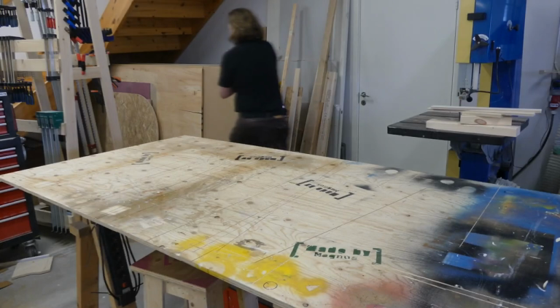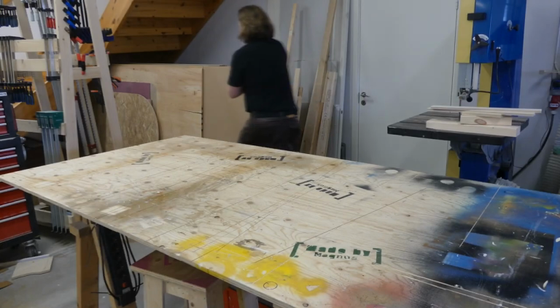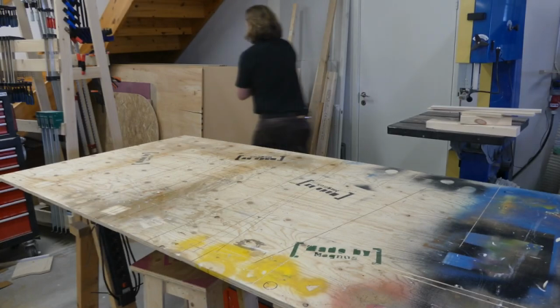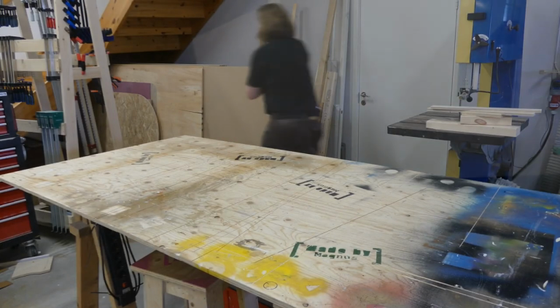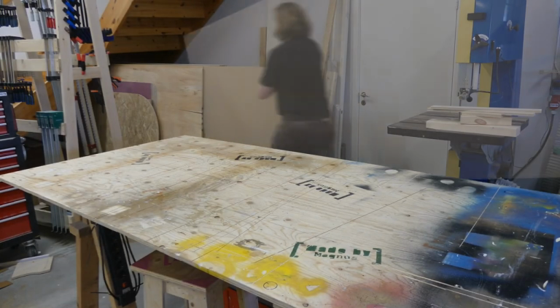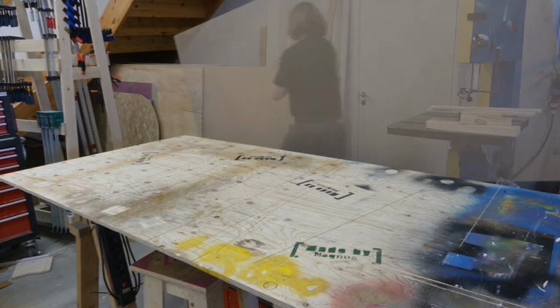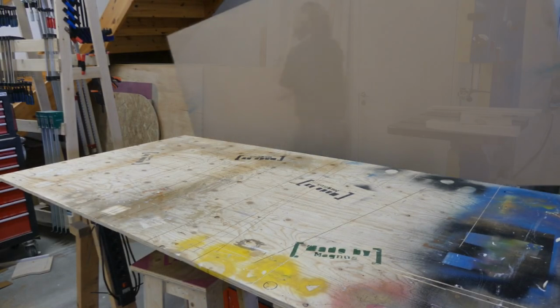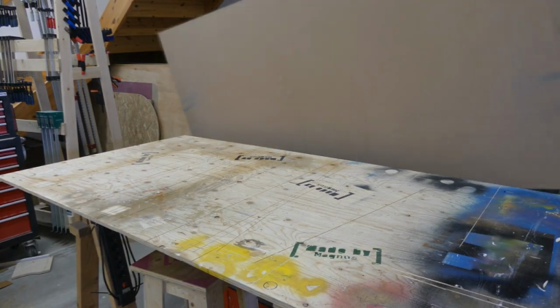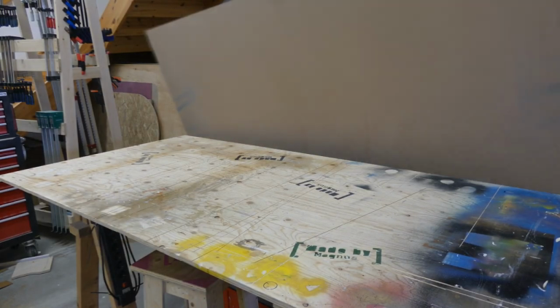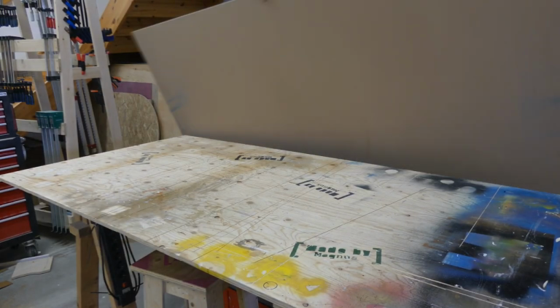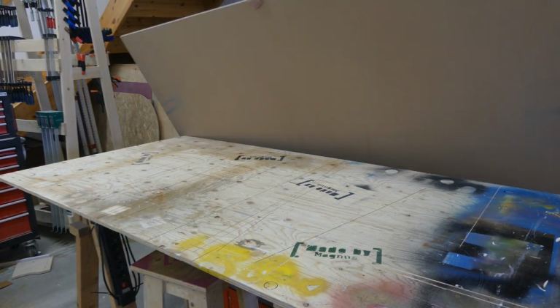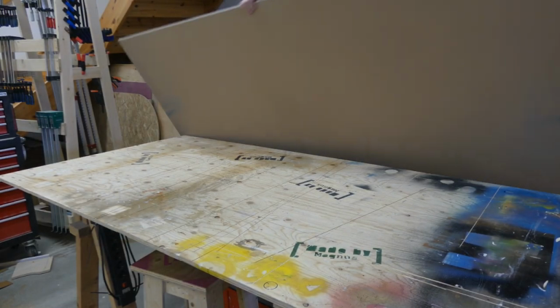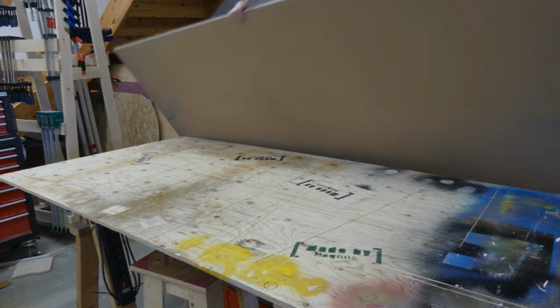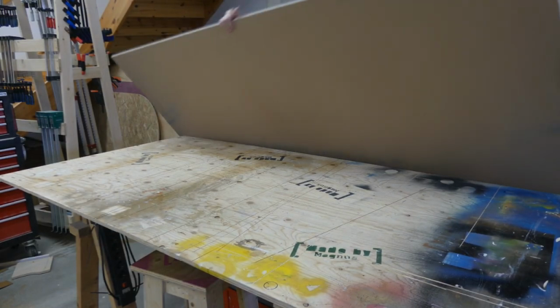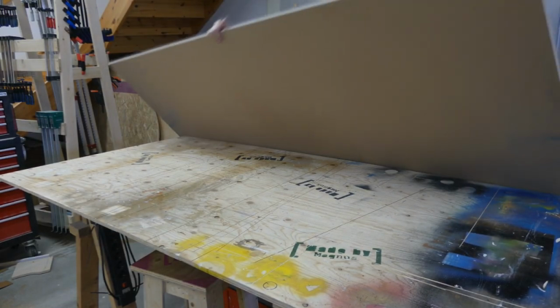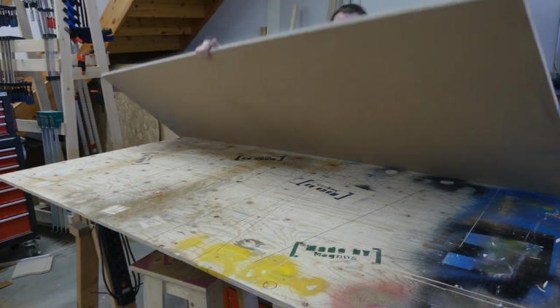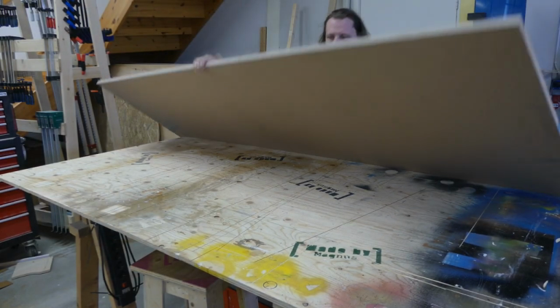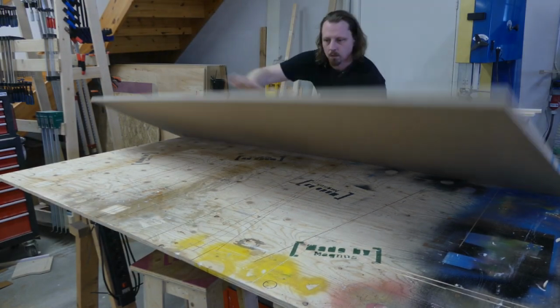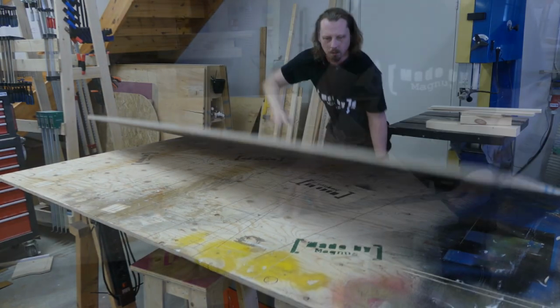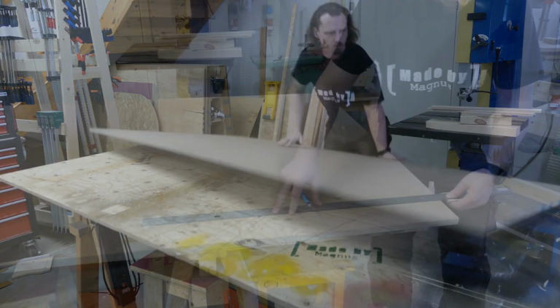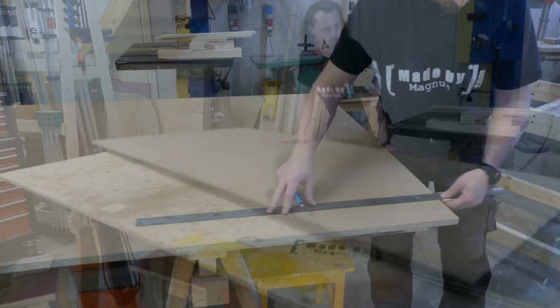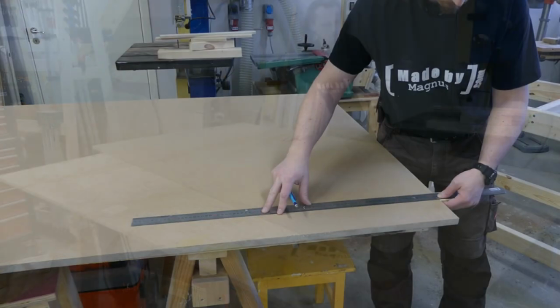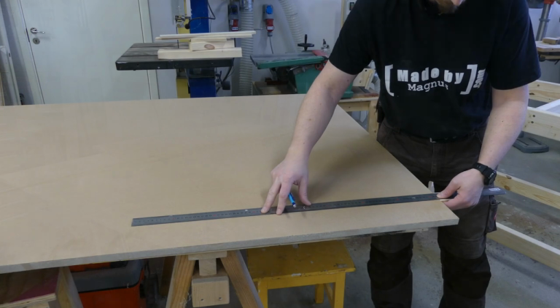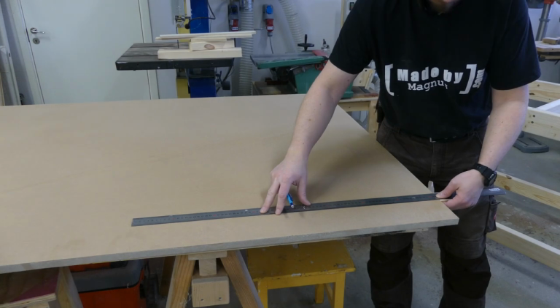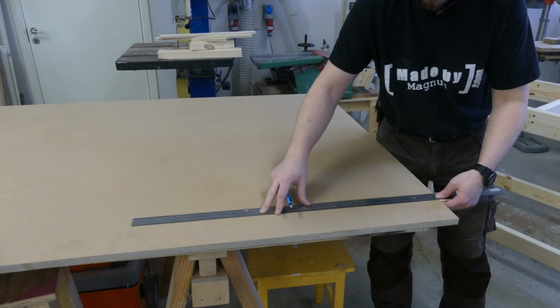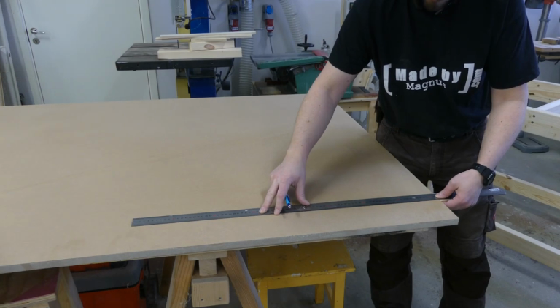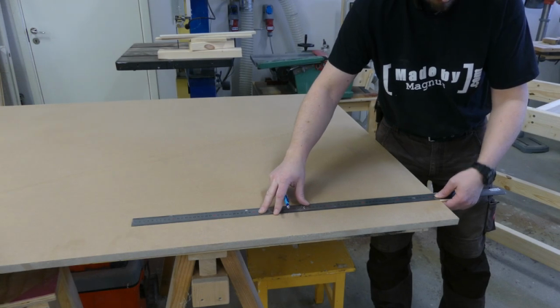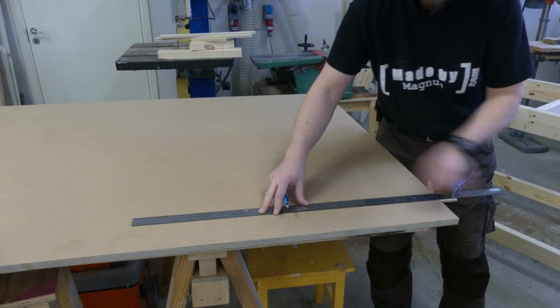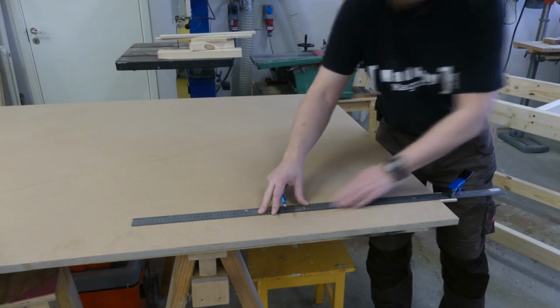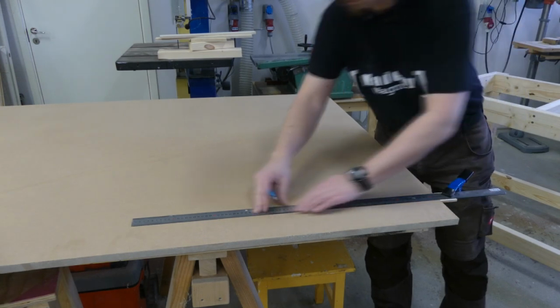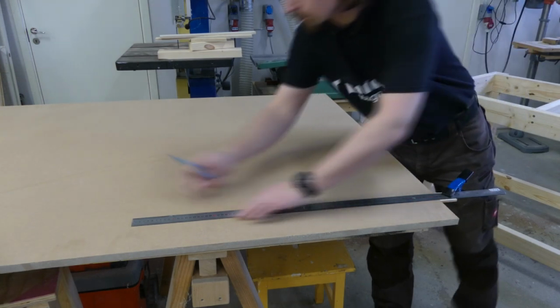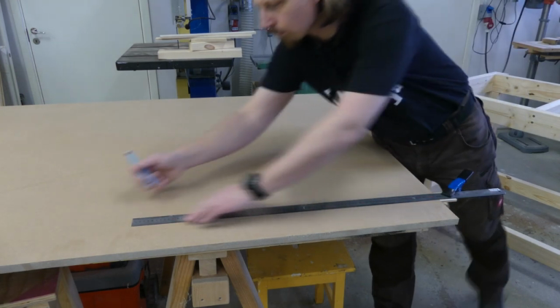As a tabletop, I went with 90mm MDF that I could cut to size with the track saw.